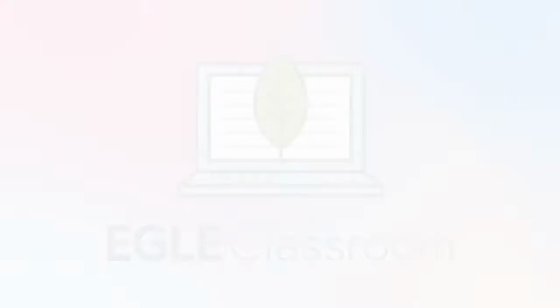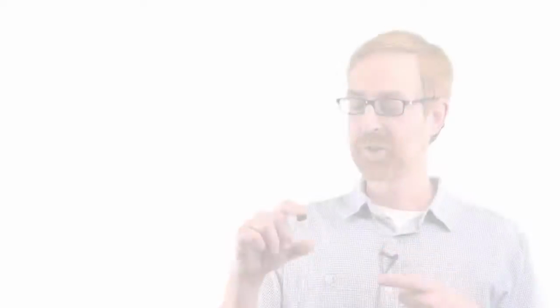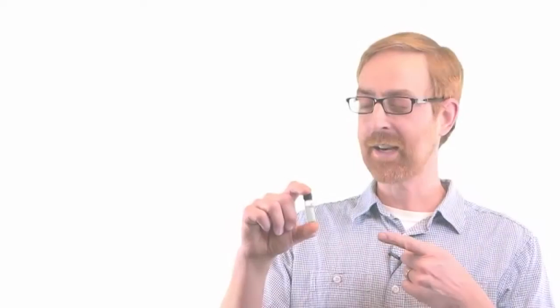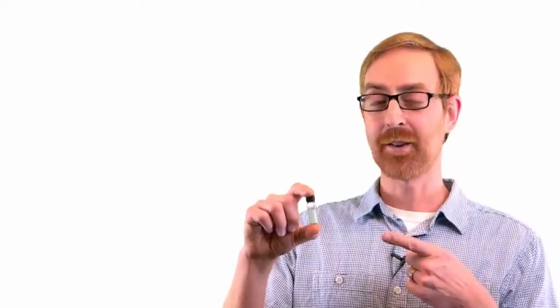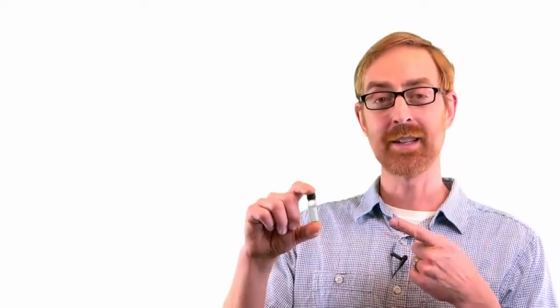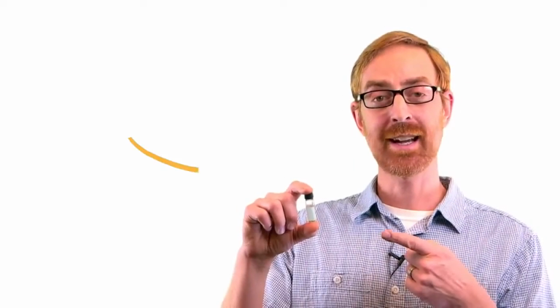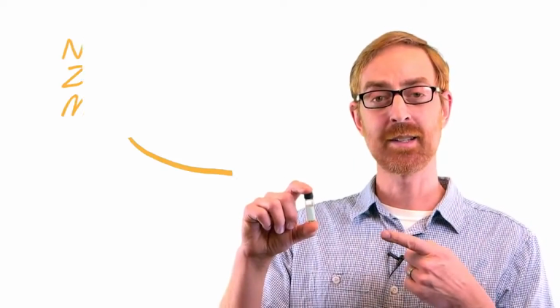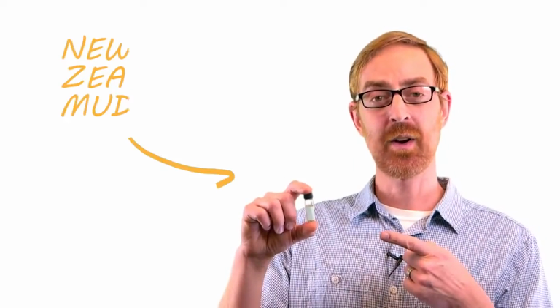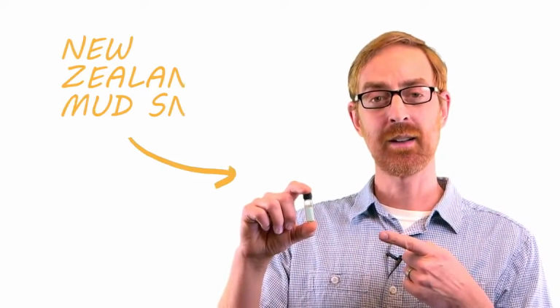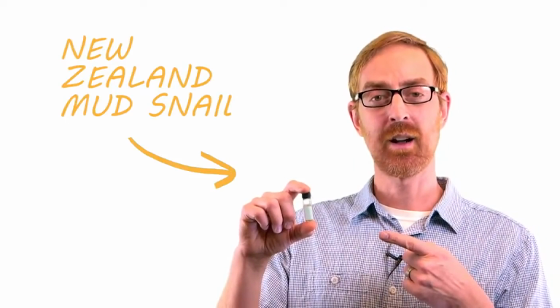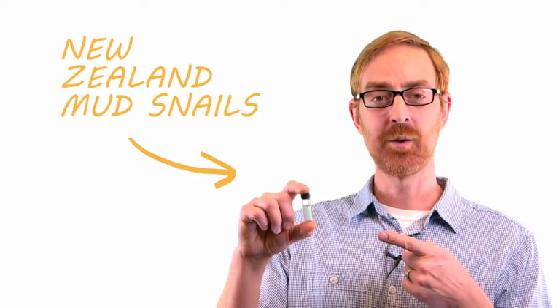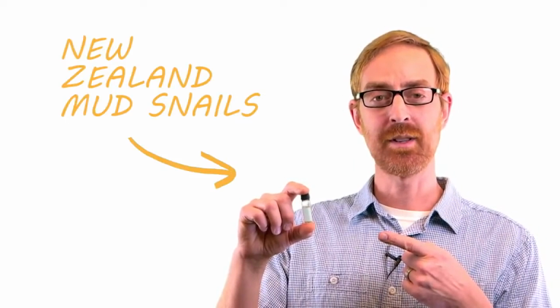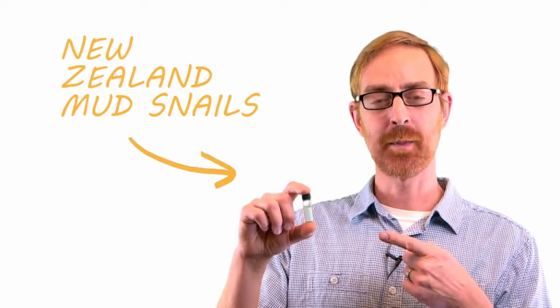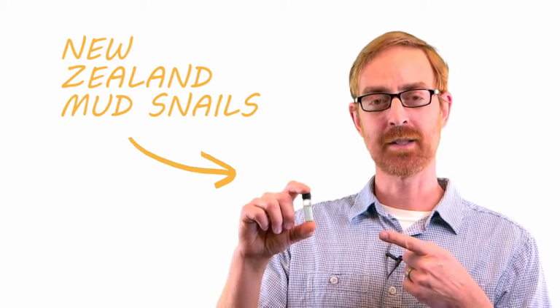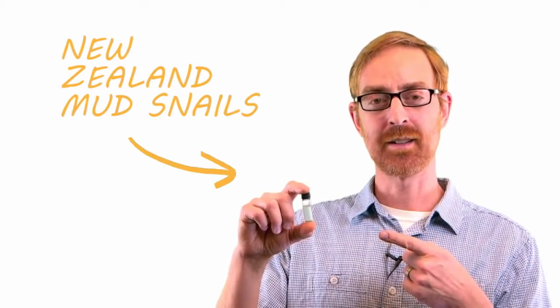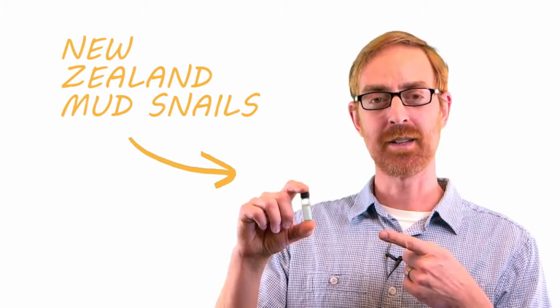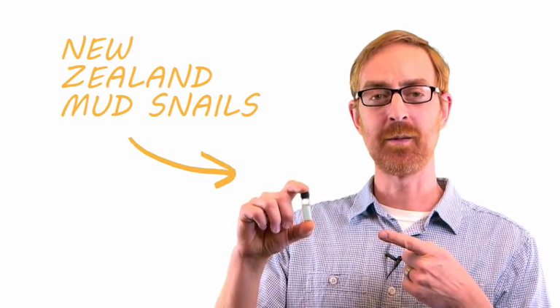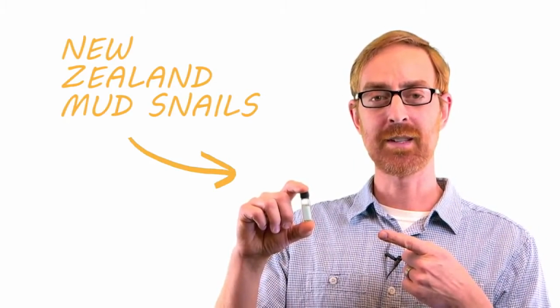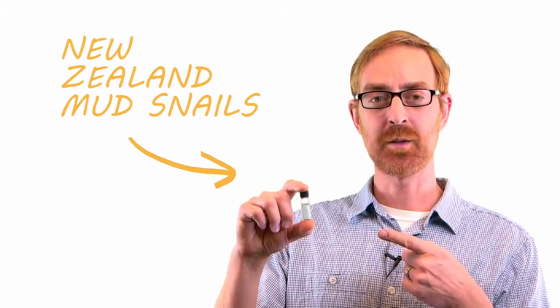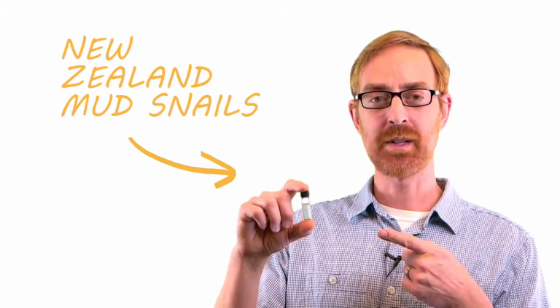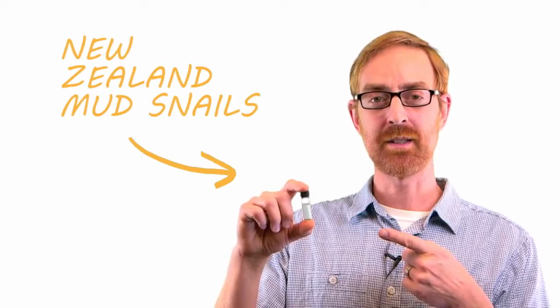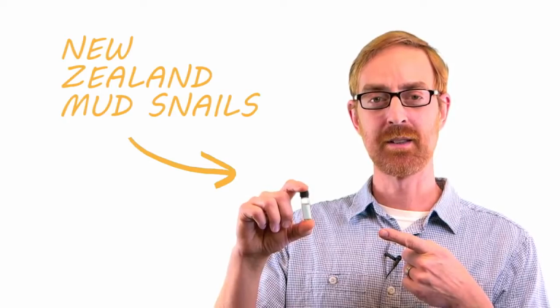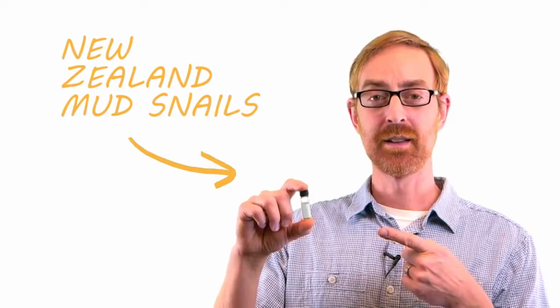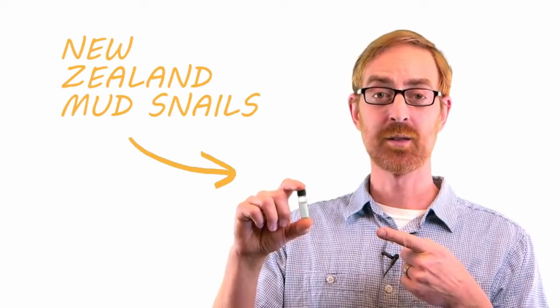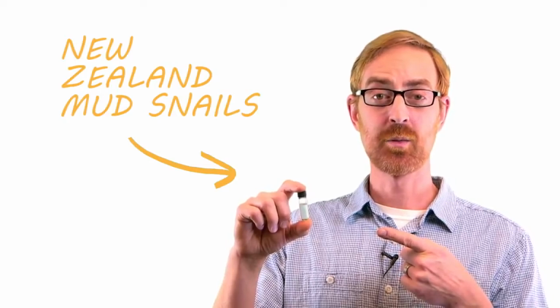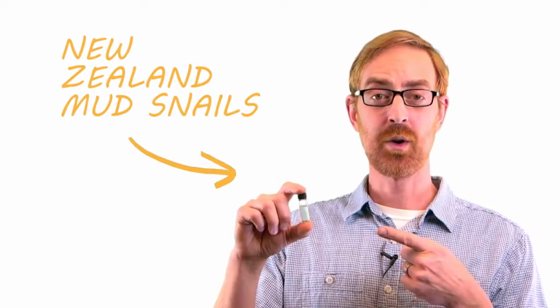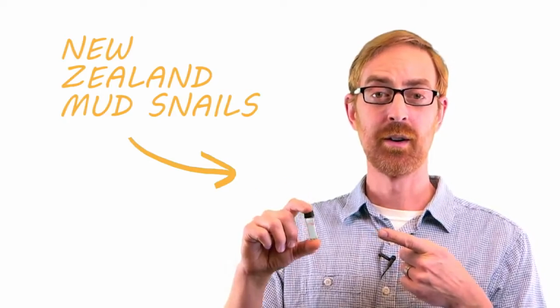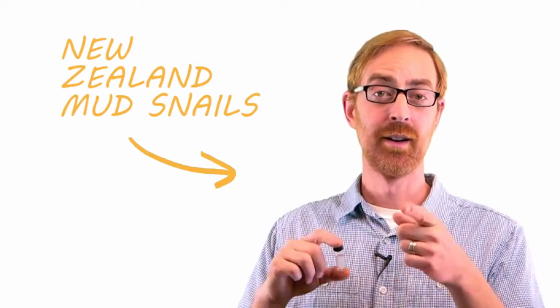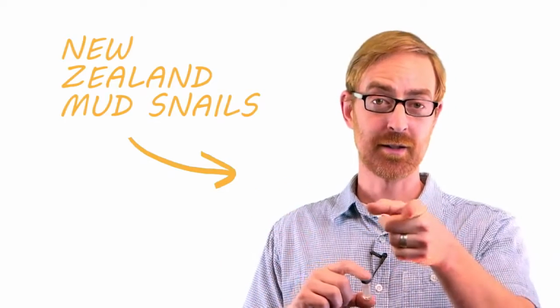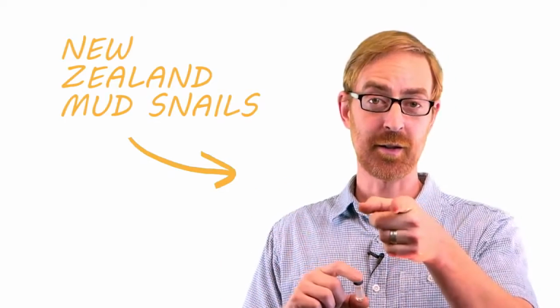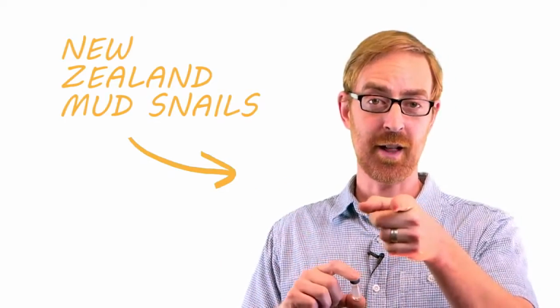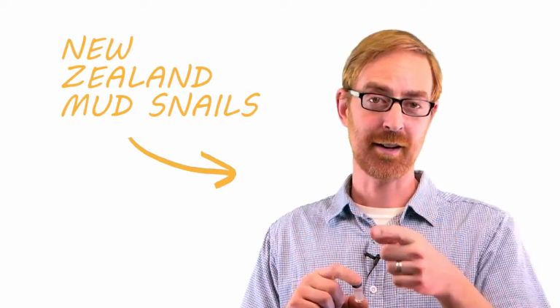Check it out — inside this vial are New Zealand mud snails, an invasive species. Let's learn more. Start the clock.